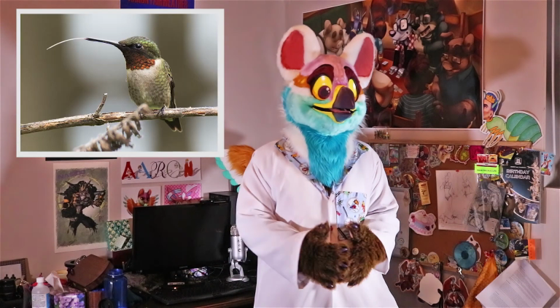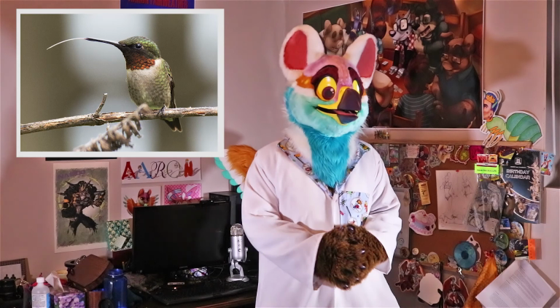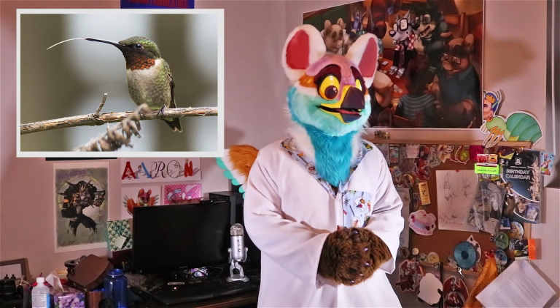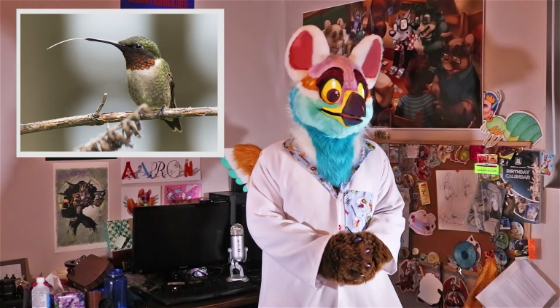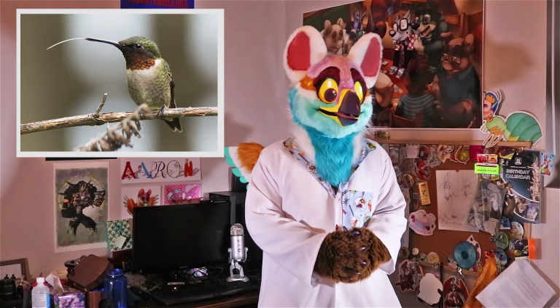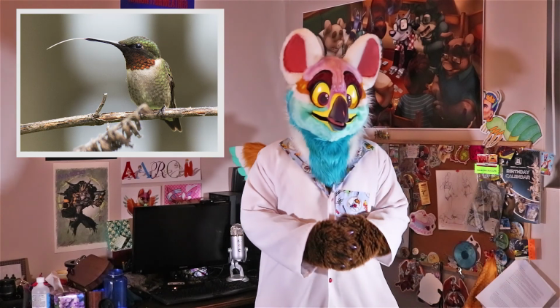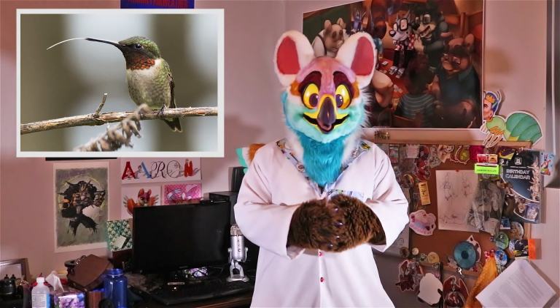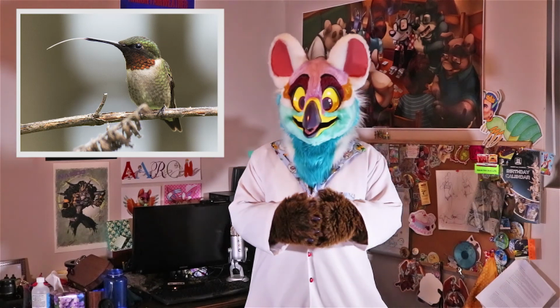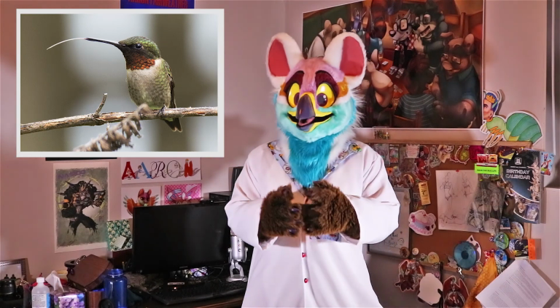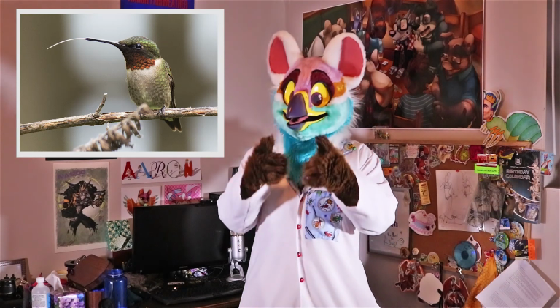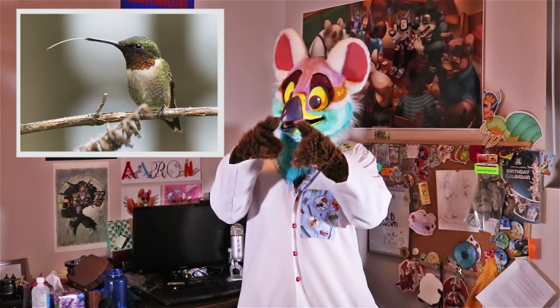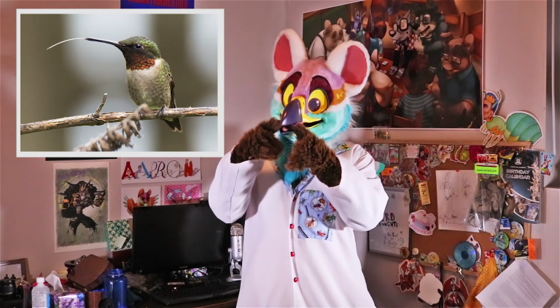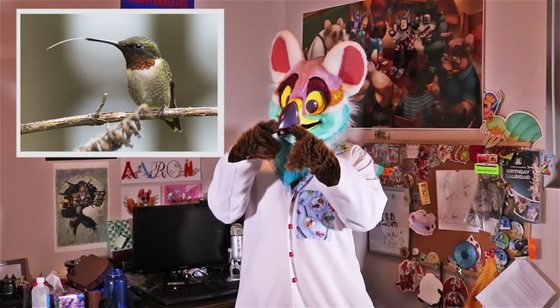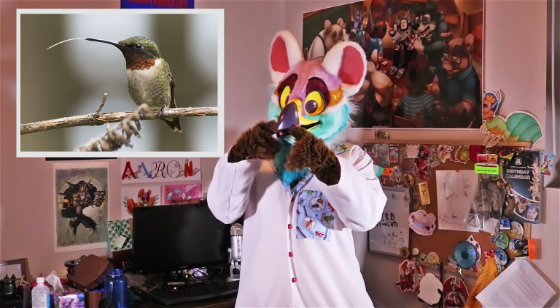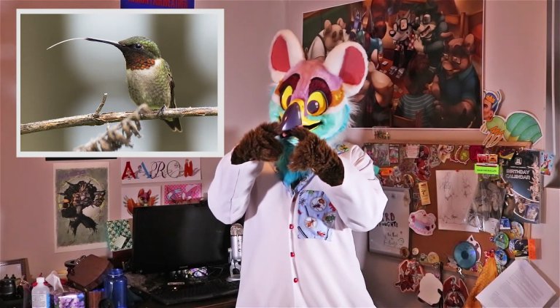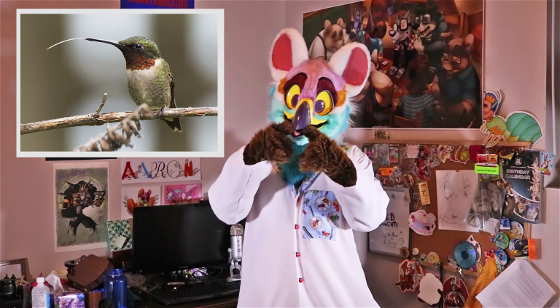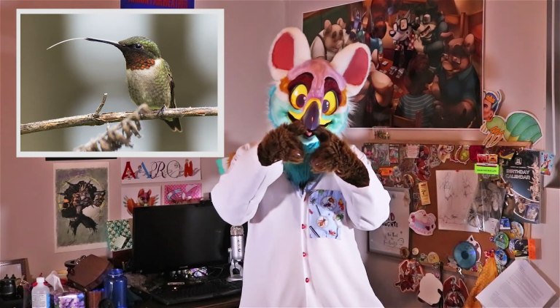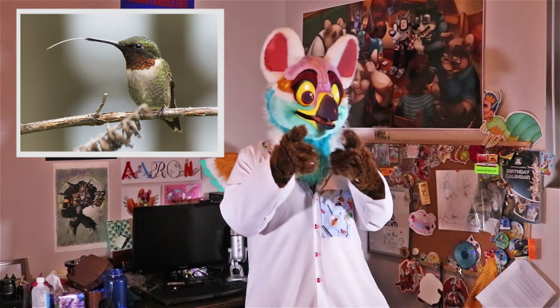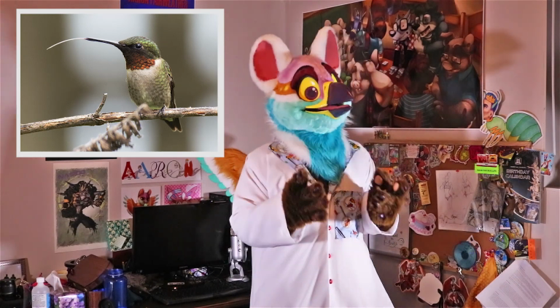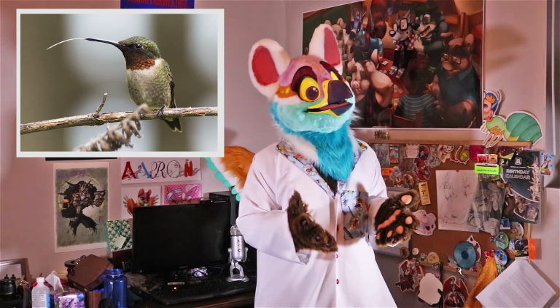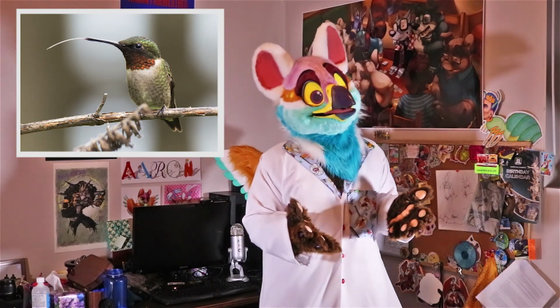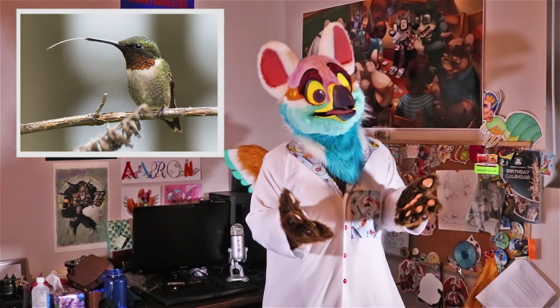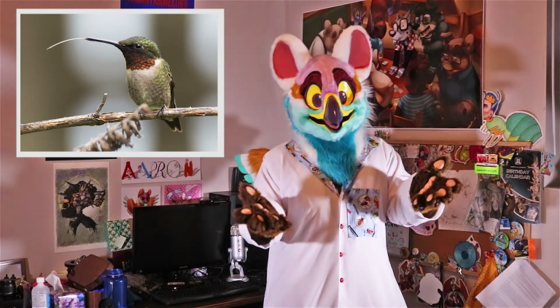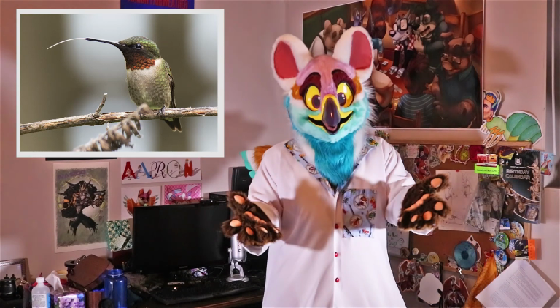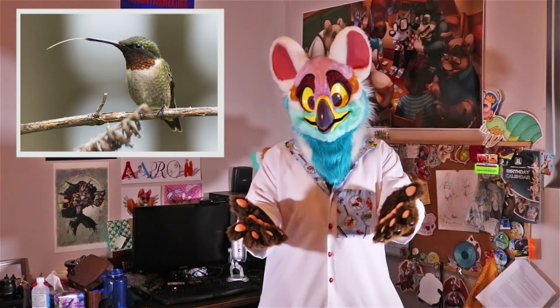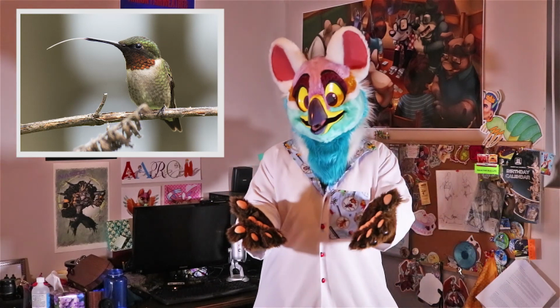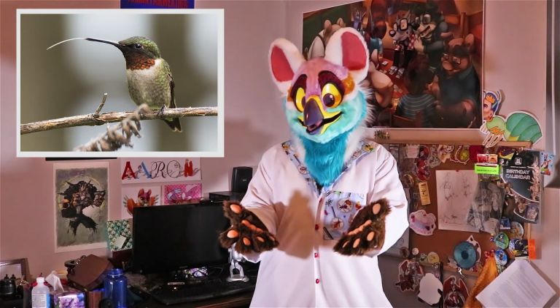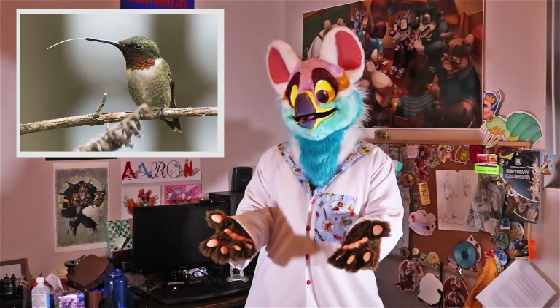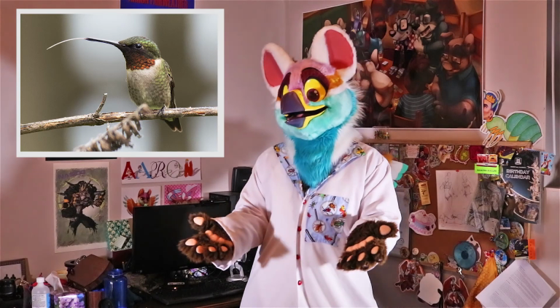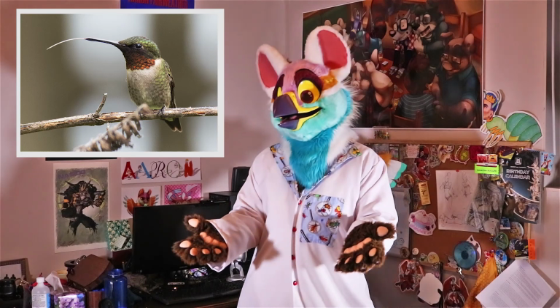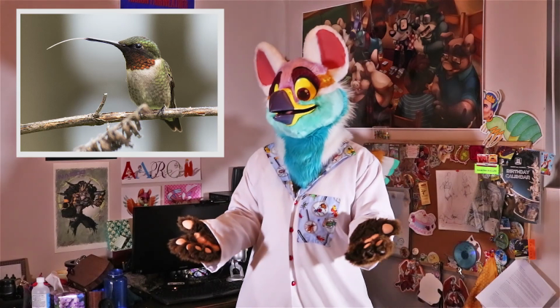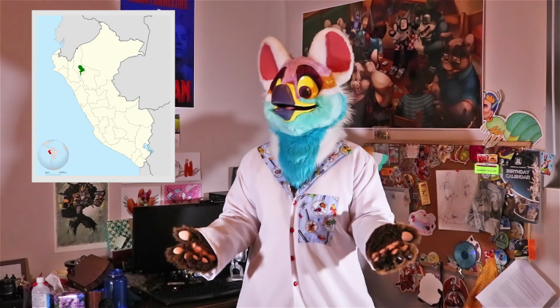Their tongues are actually very long and very fast as well — they can lick up to 20 times per second to get the nectar they need to survive.